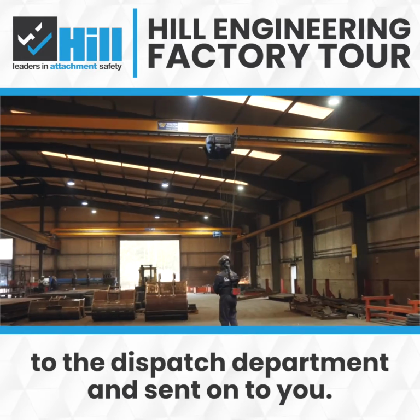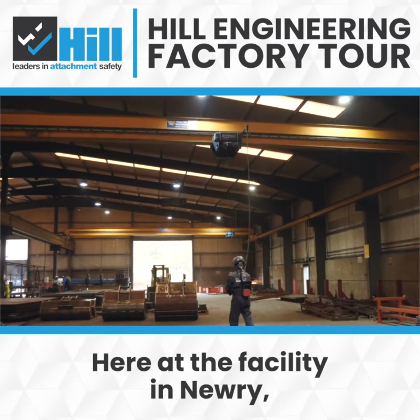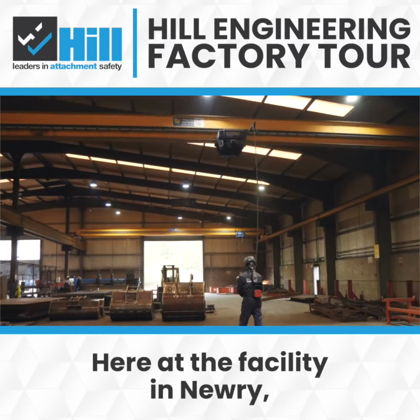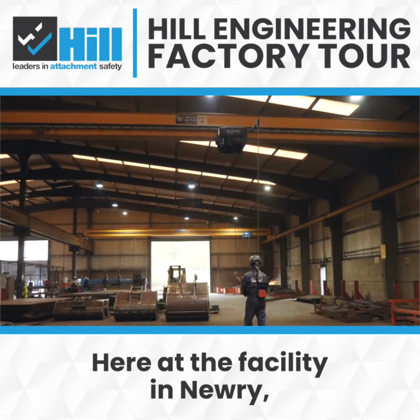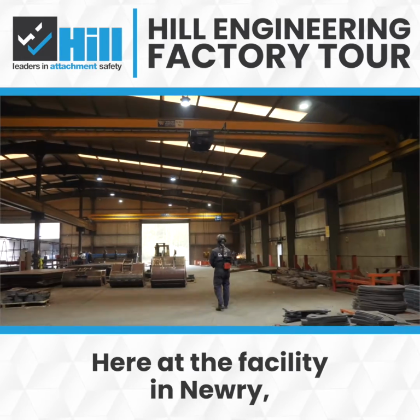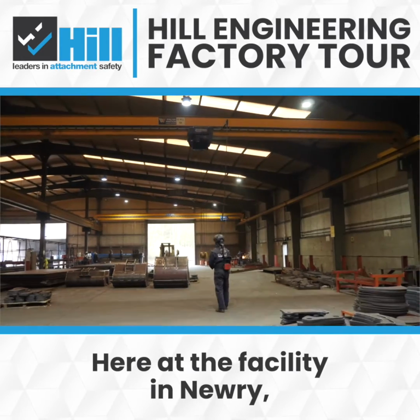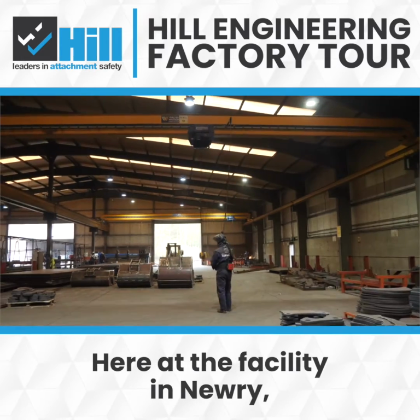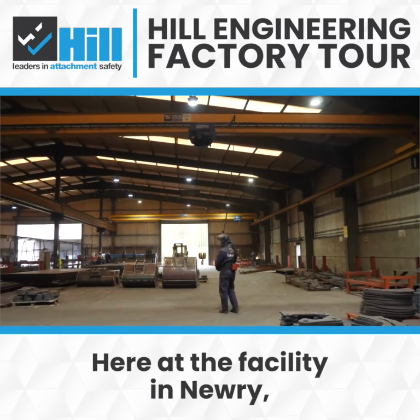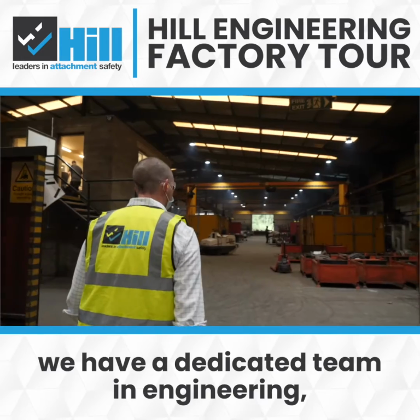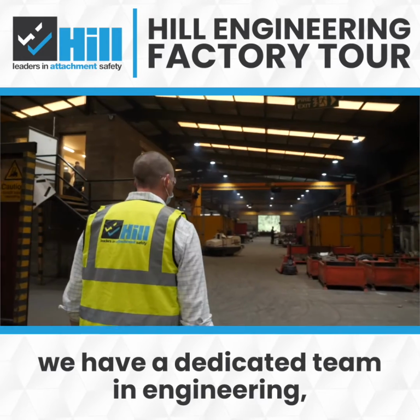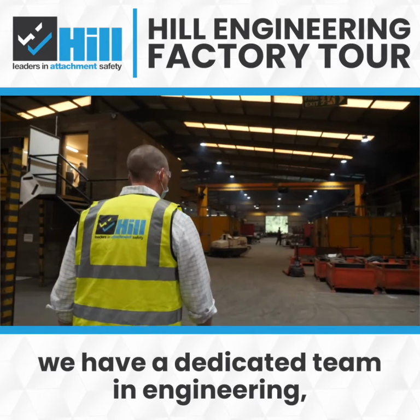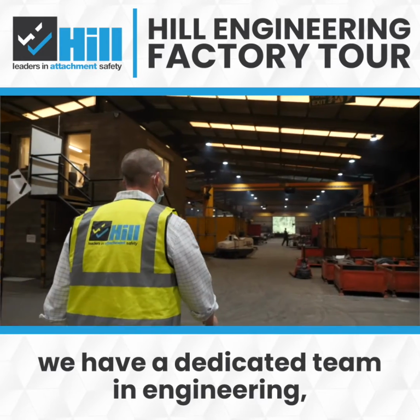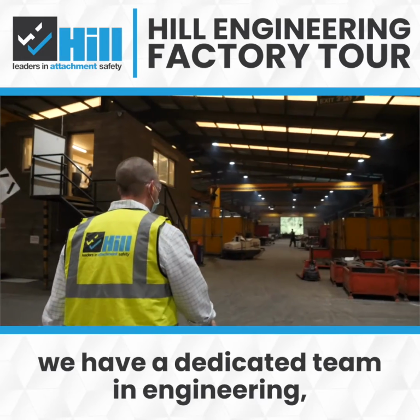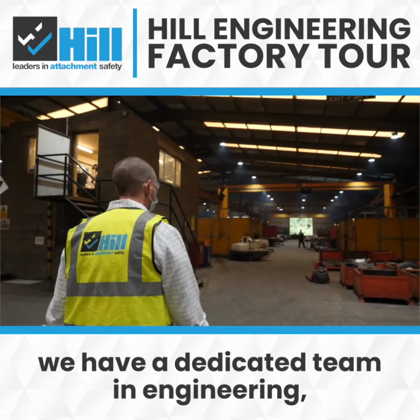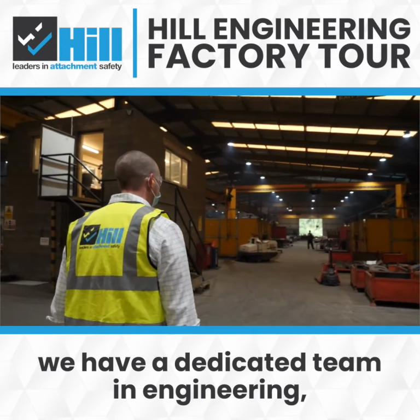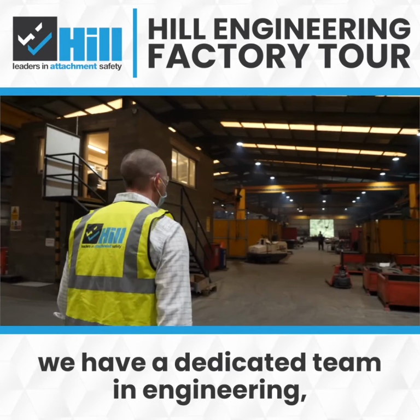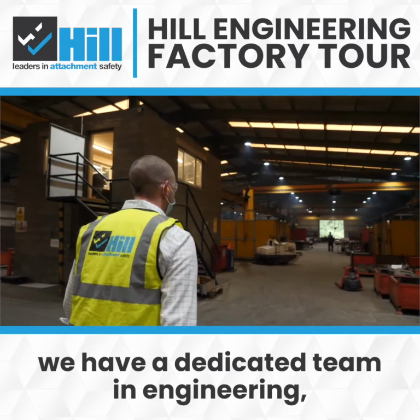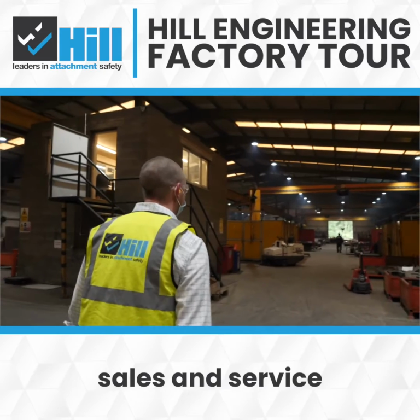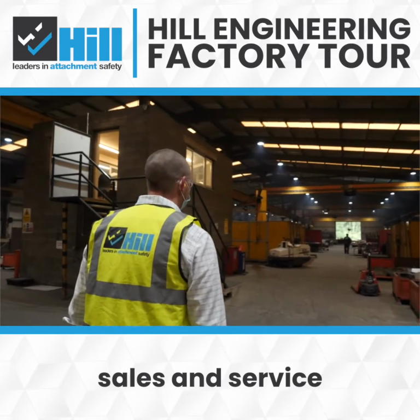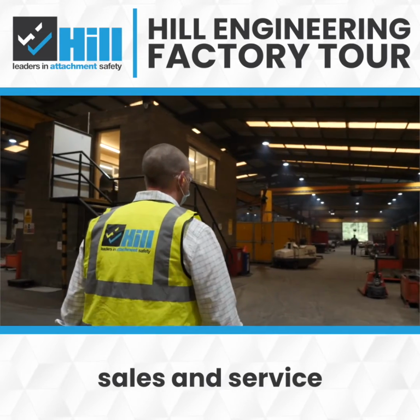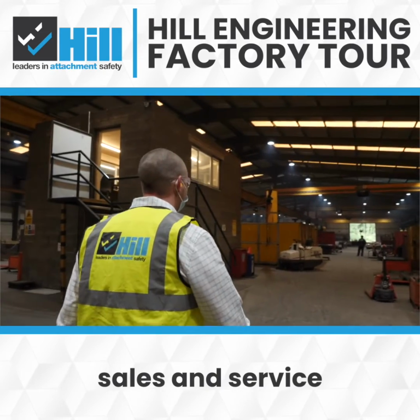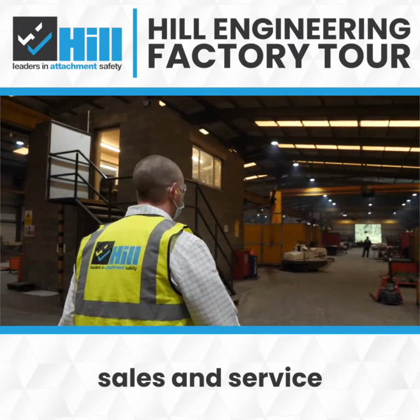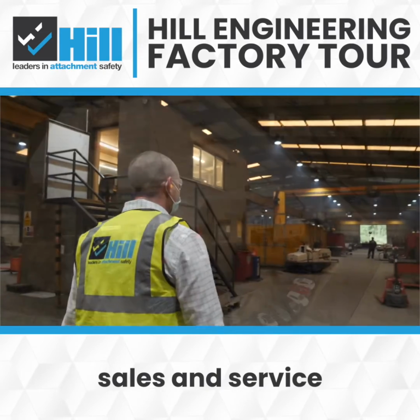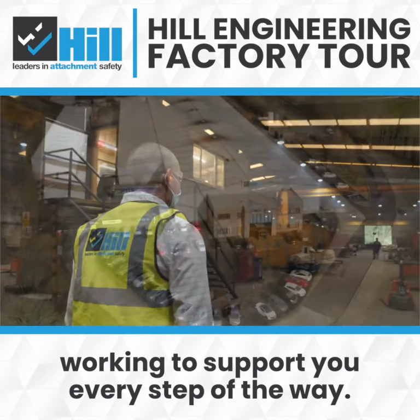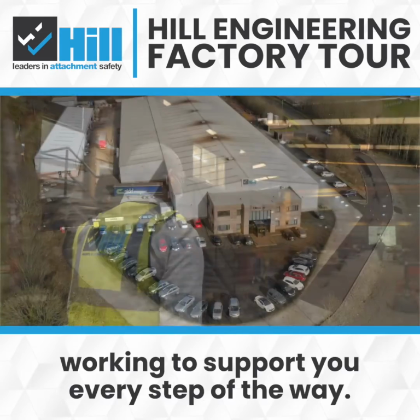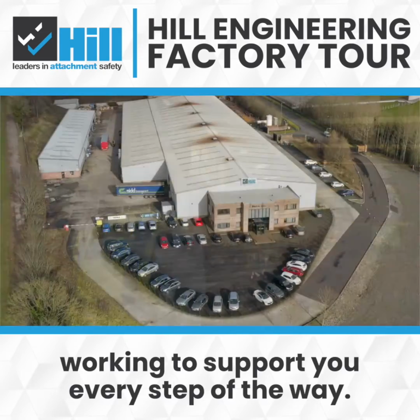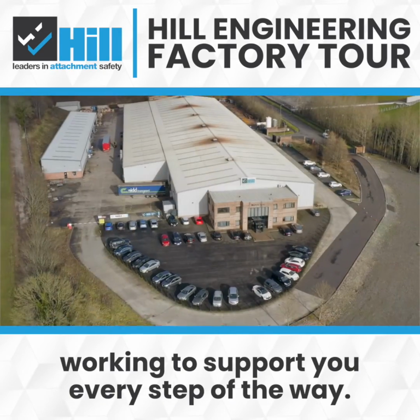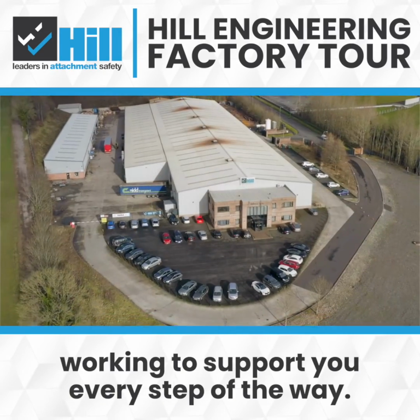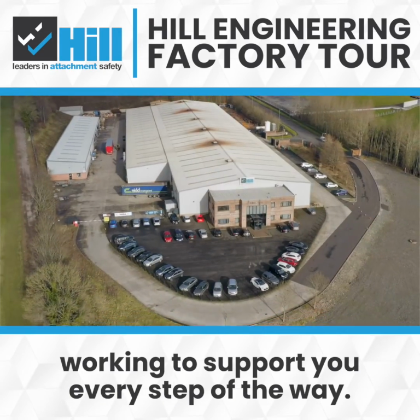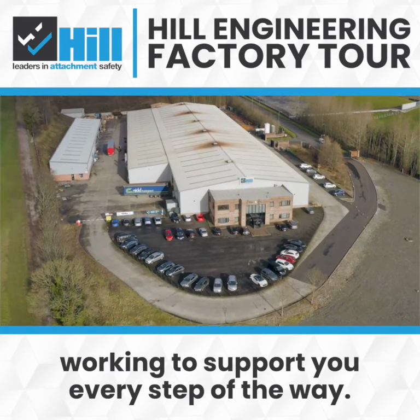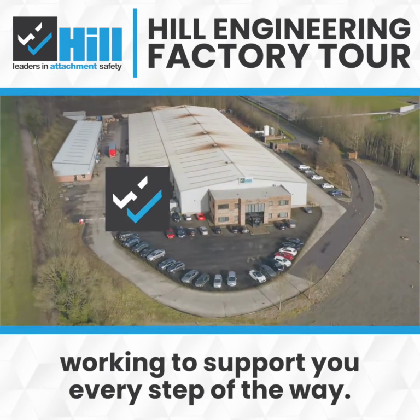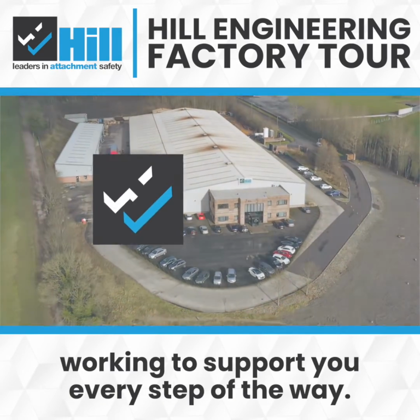Here at the facility in Newry we have a dedicated team in engineering, sales and service working to support you every step of the way.